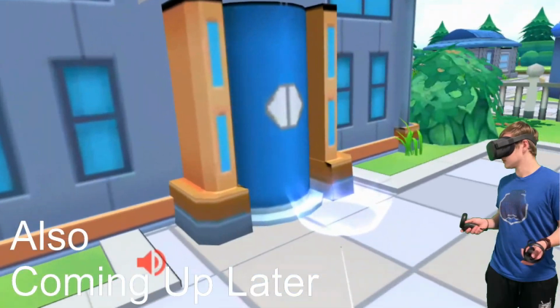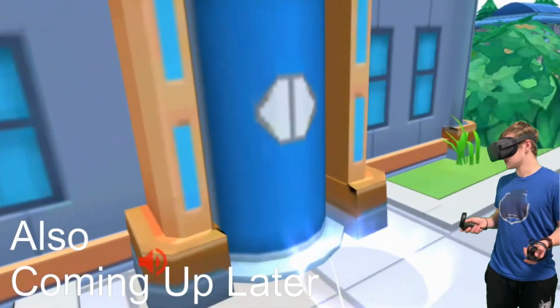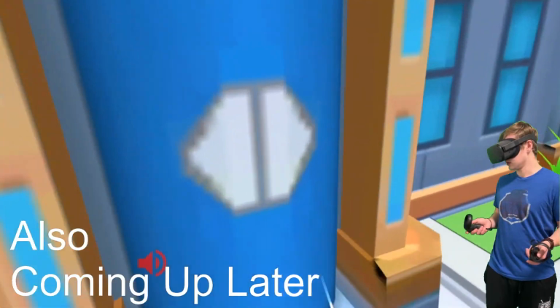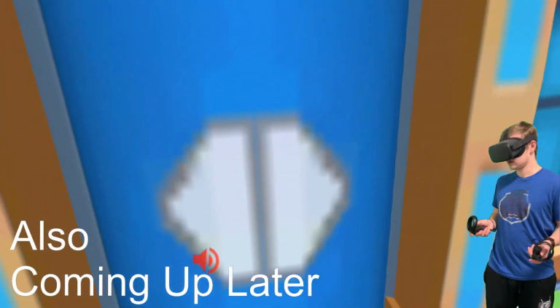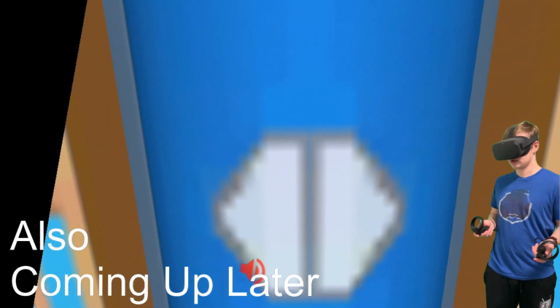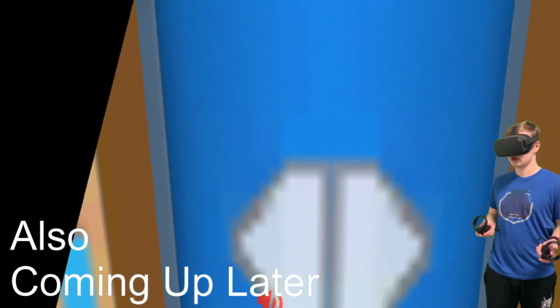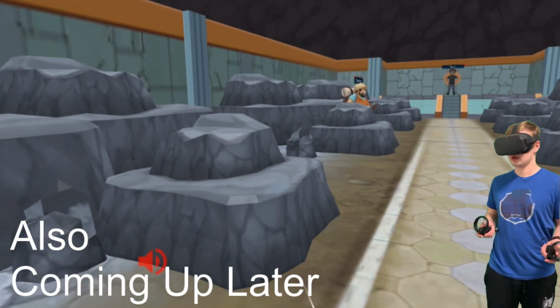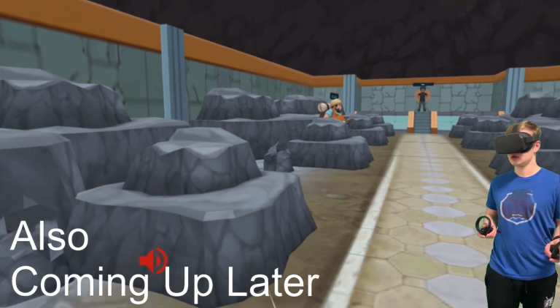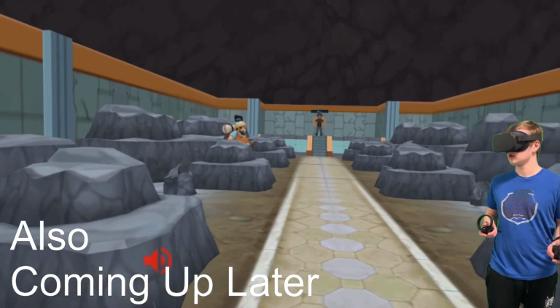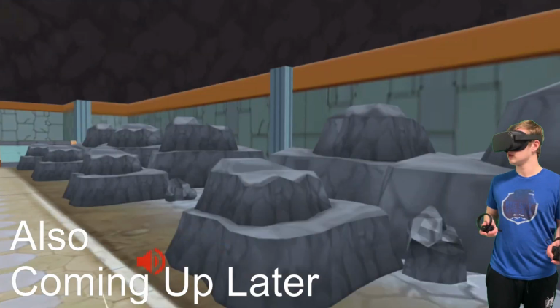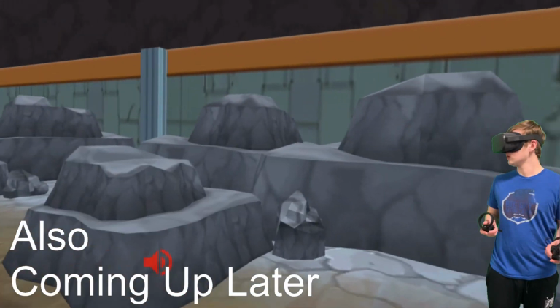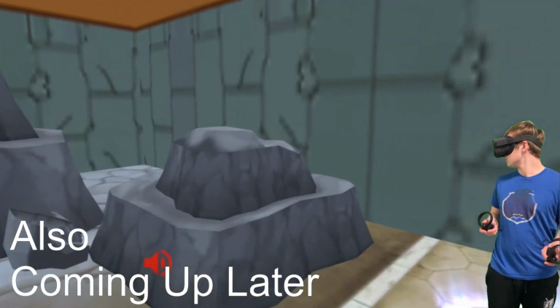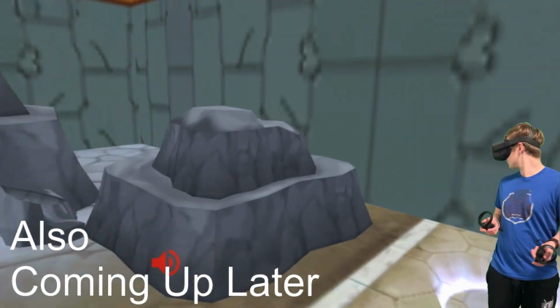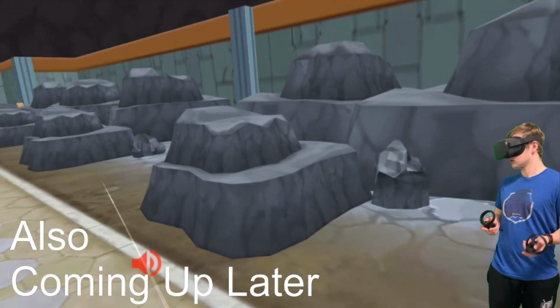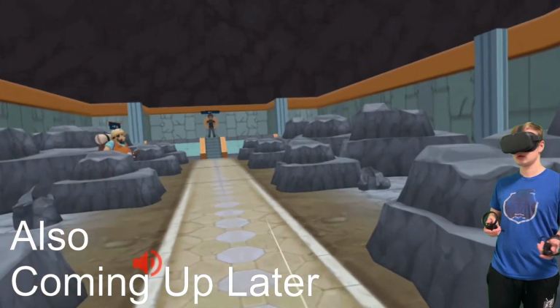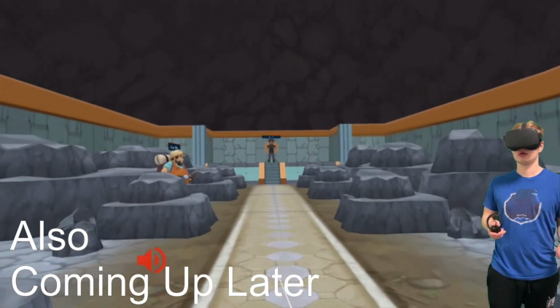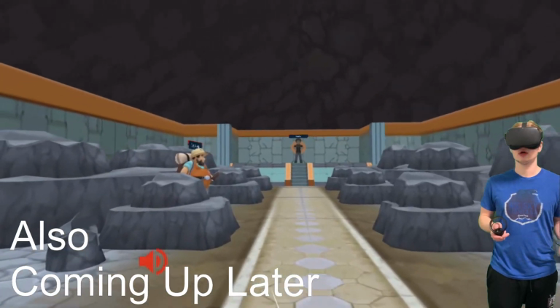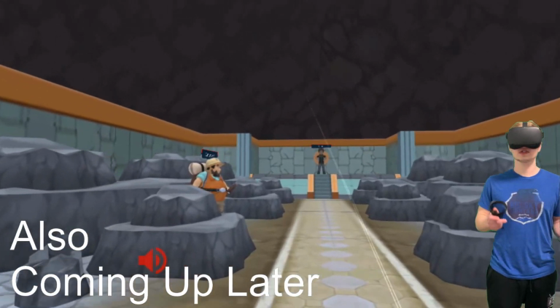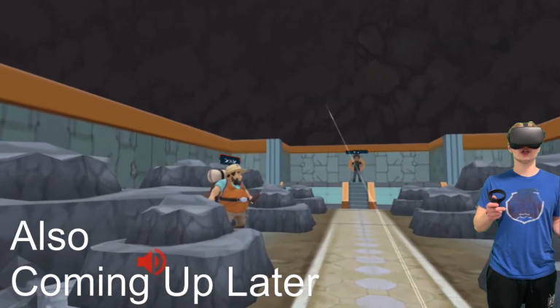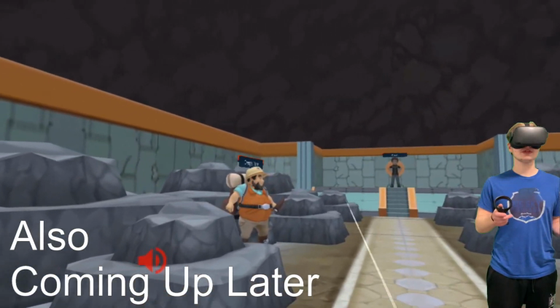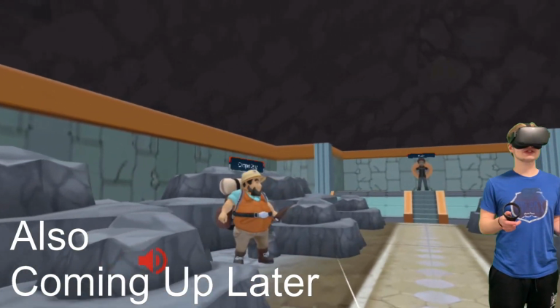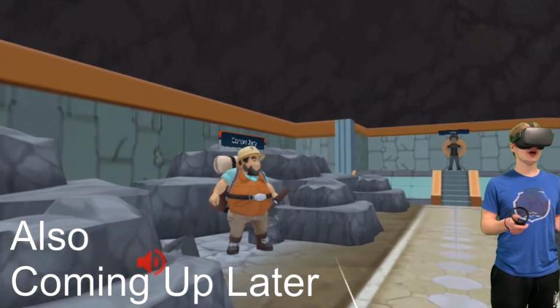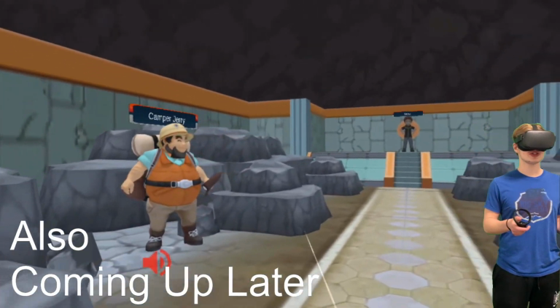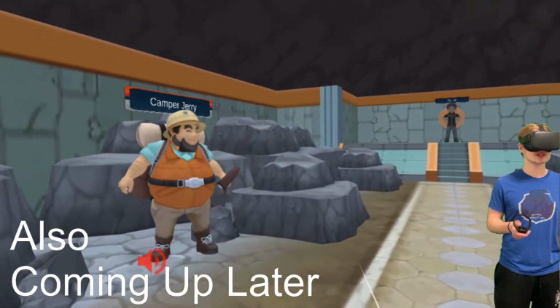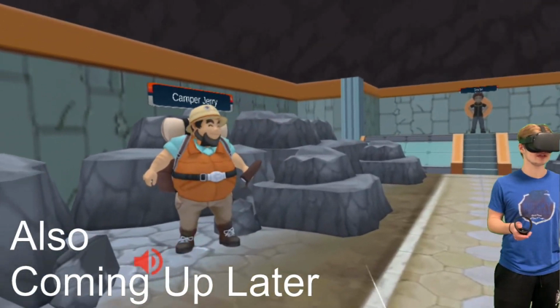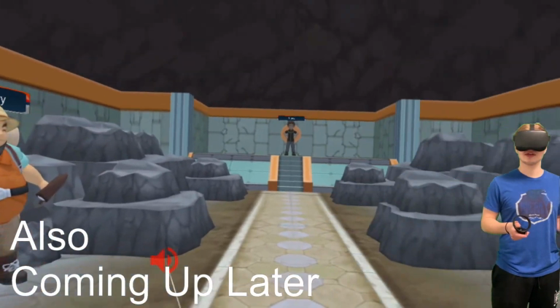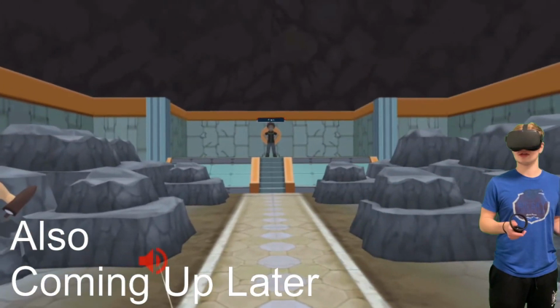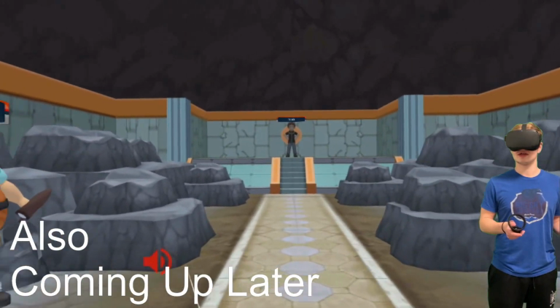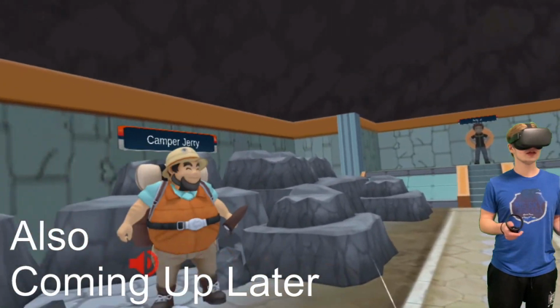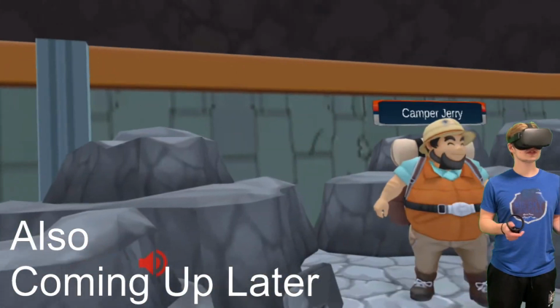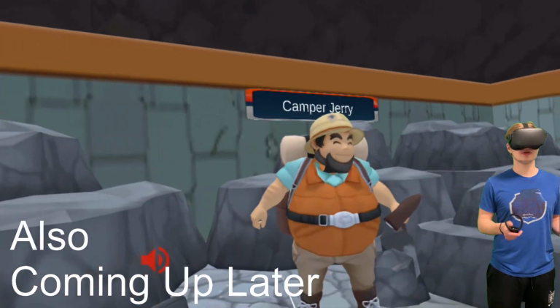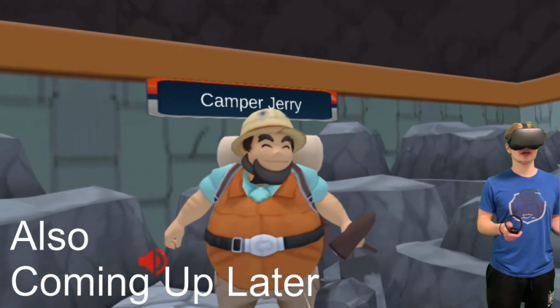Let me go in this store, though, so it's in here. Oh, is this a gym? This is Brock's gym, isn't it? This is cool, okay.